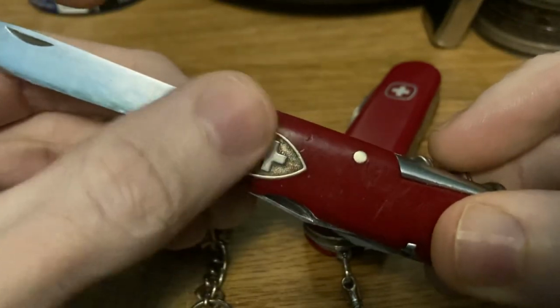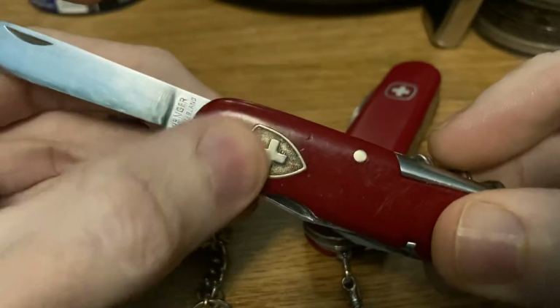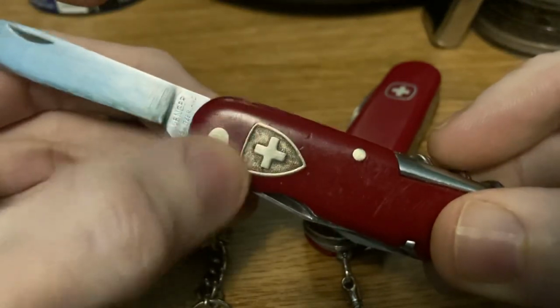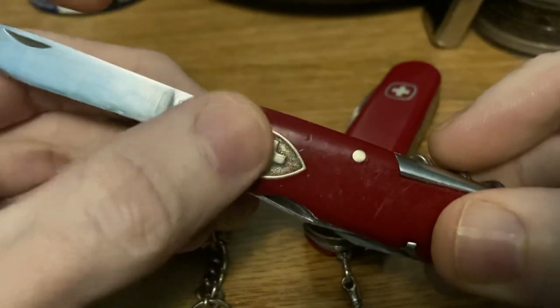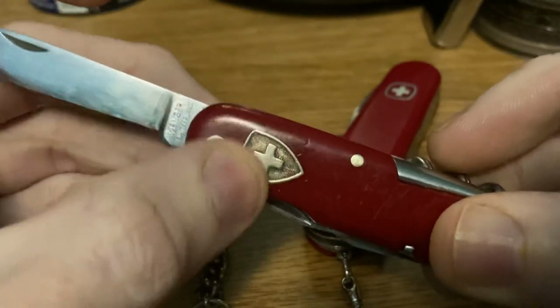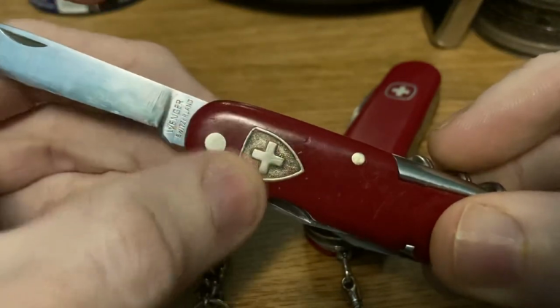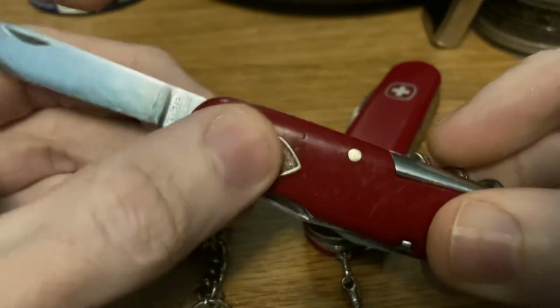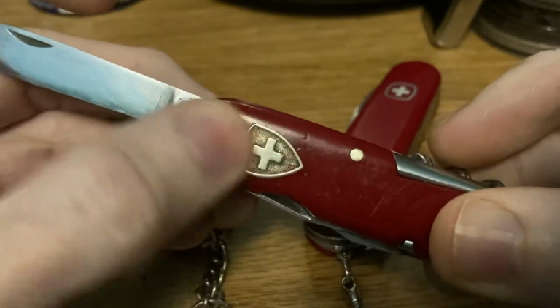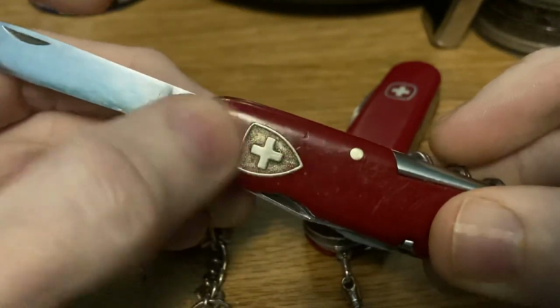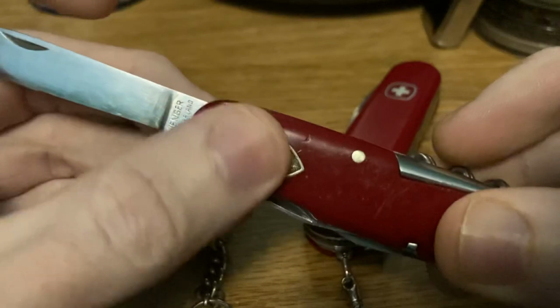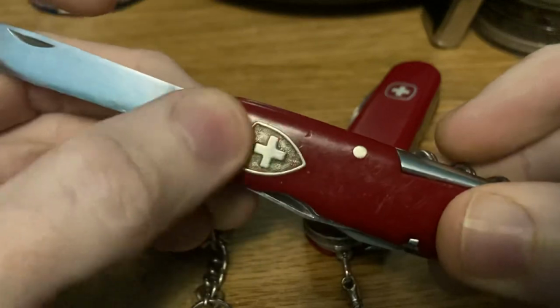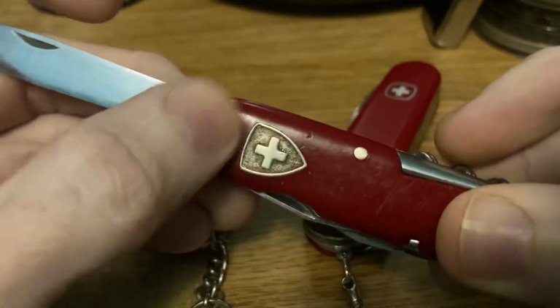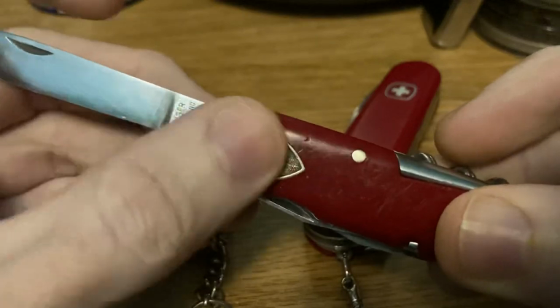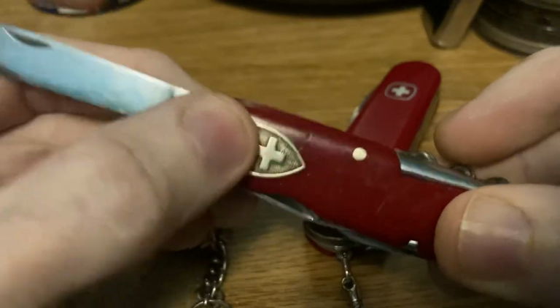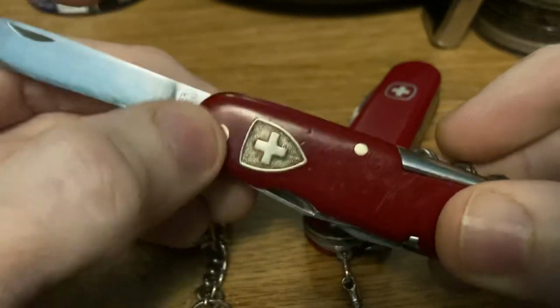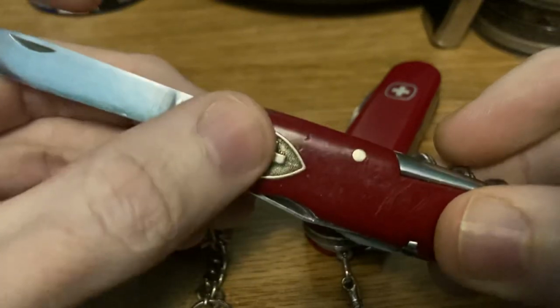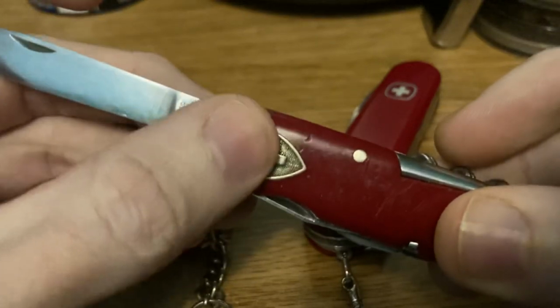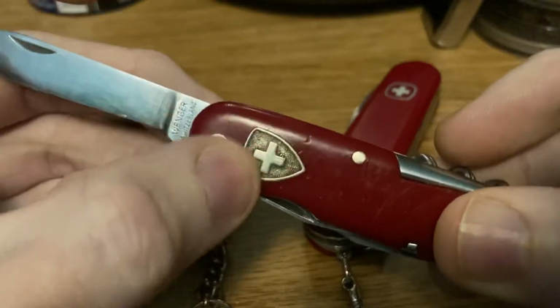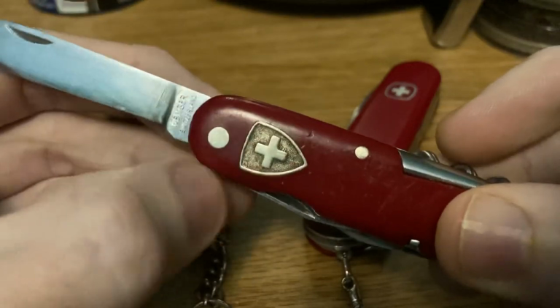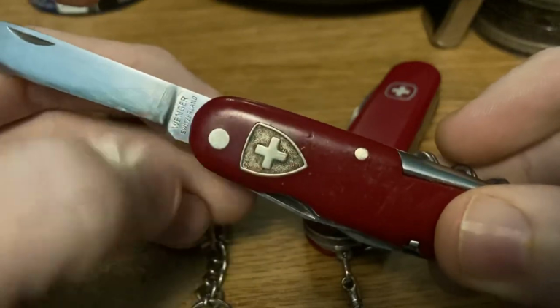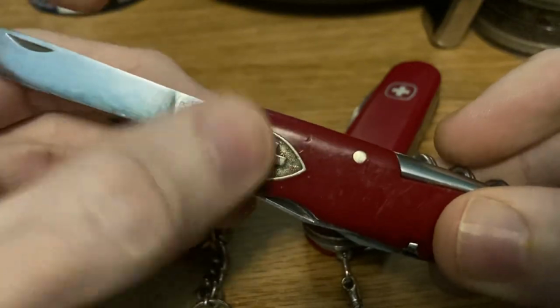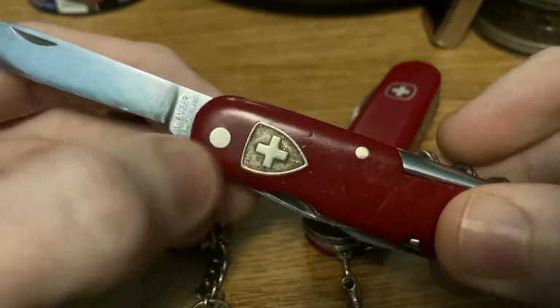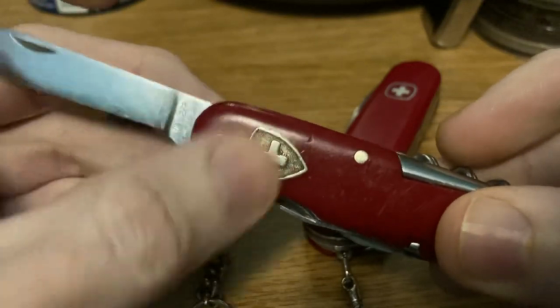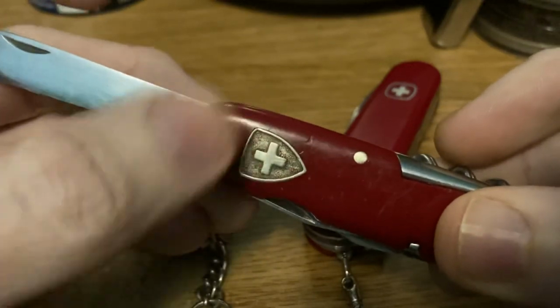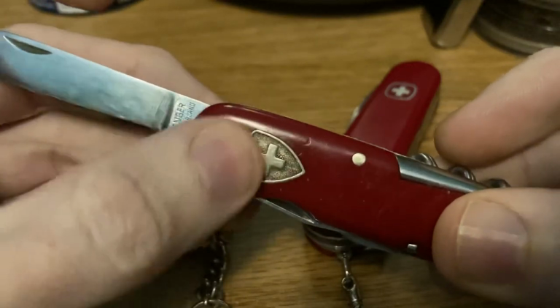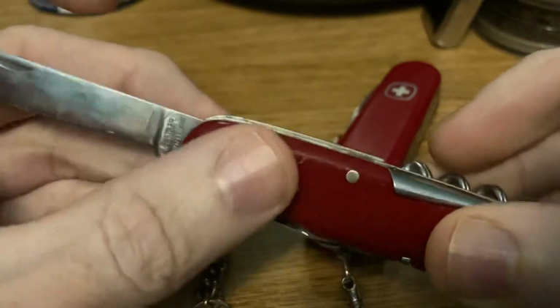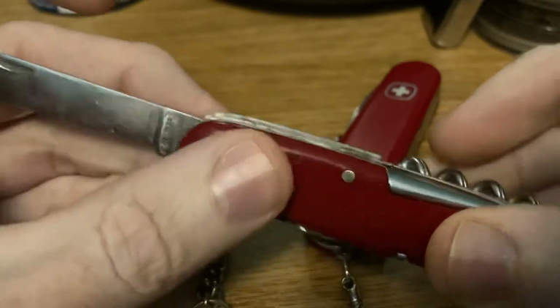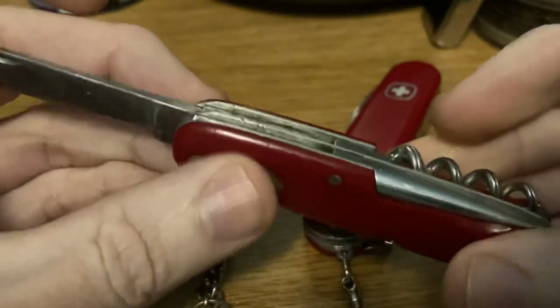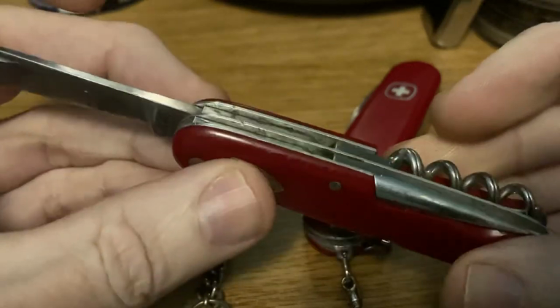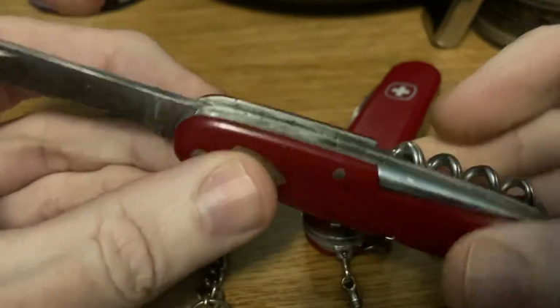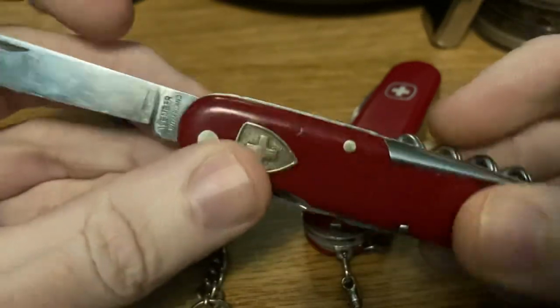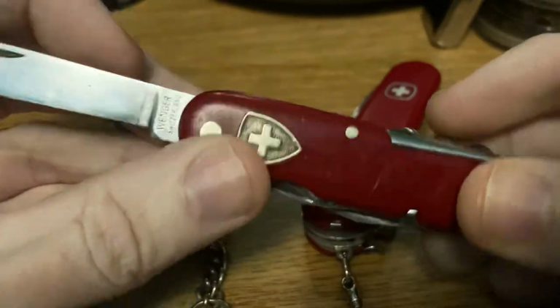This shield originally had red paint in the background around the cross. It's very common to find these with the paint all gone — just from wear, knocking around in pockets and drawers, the paint just gets chipped off.